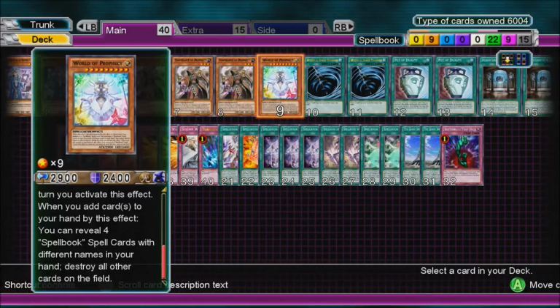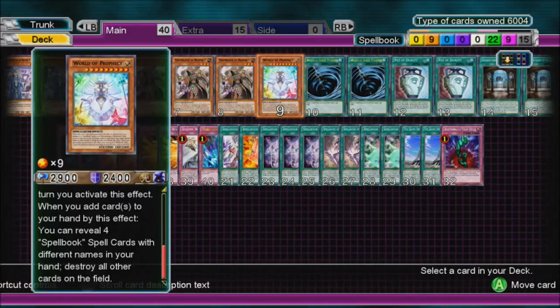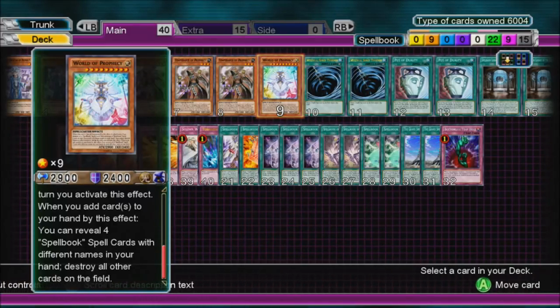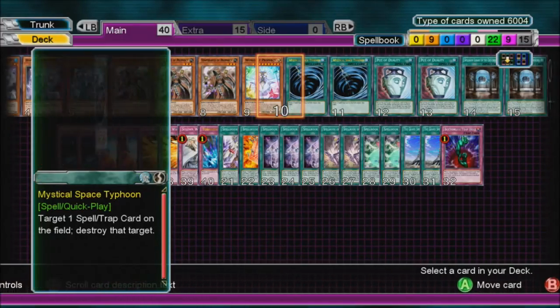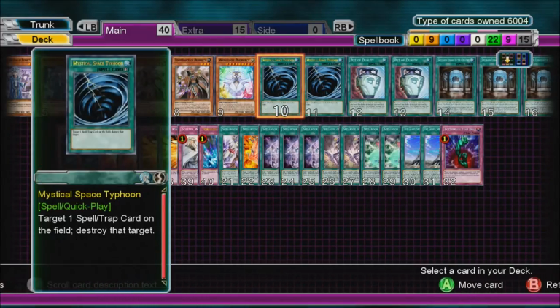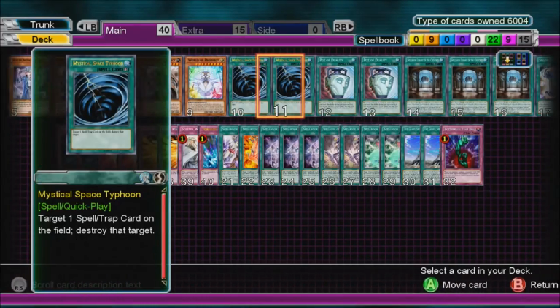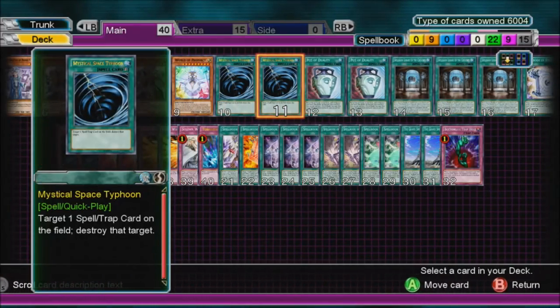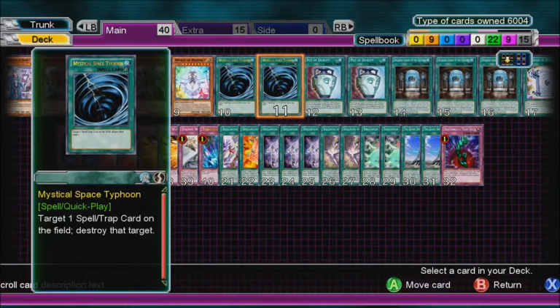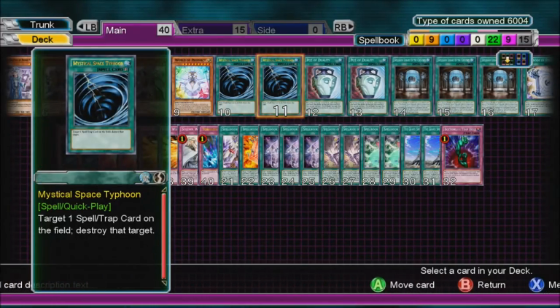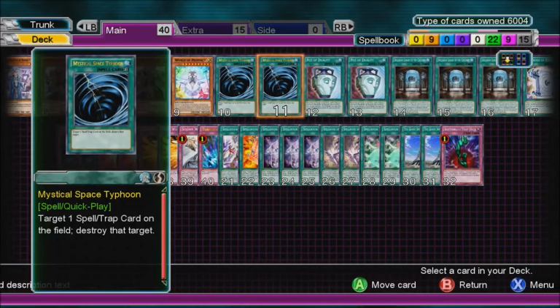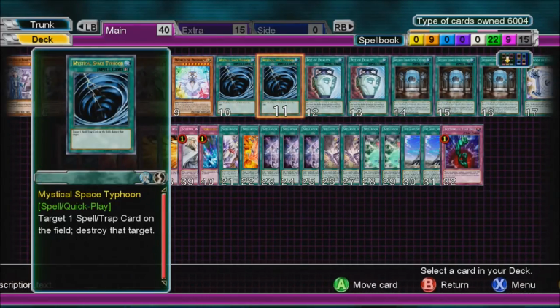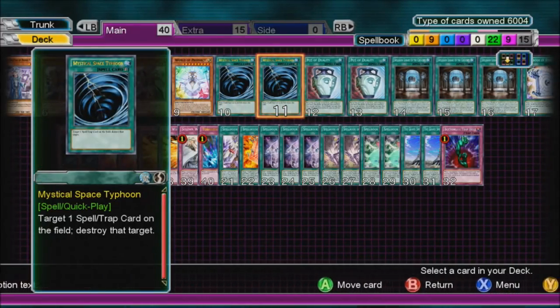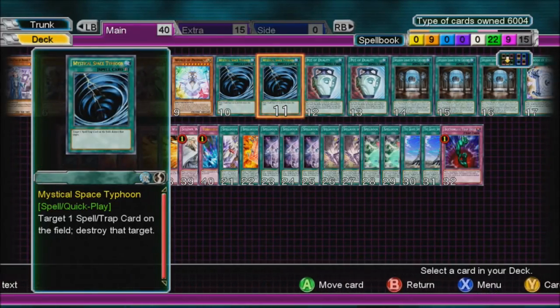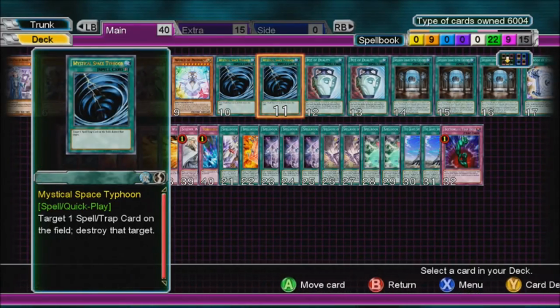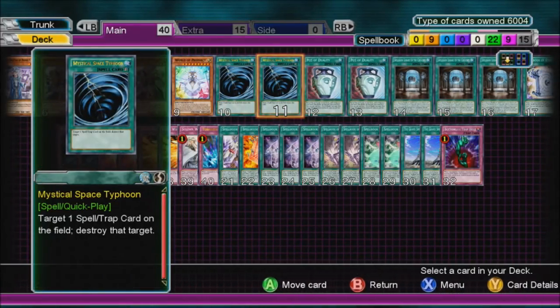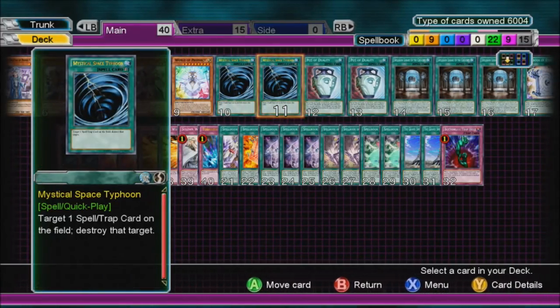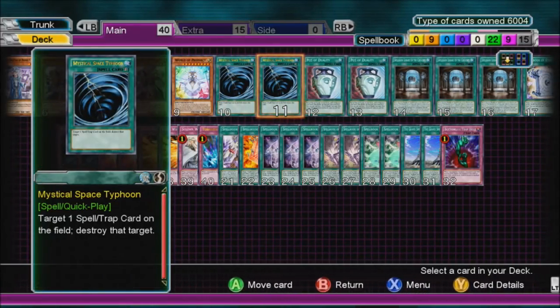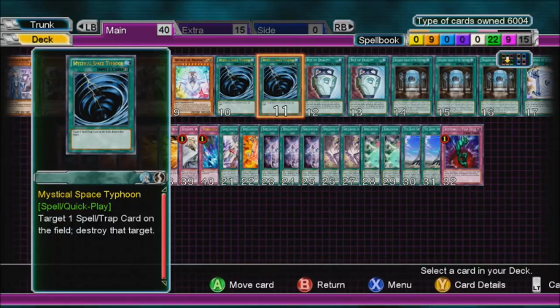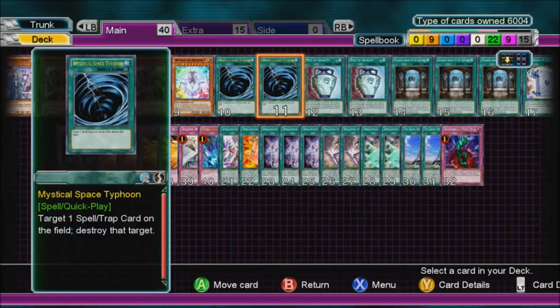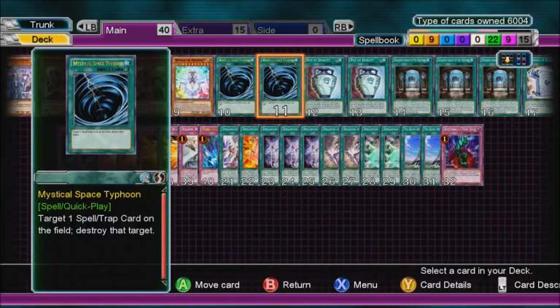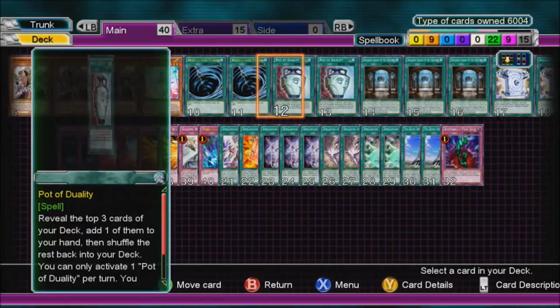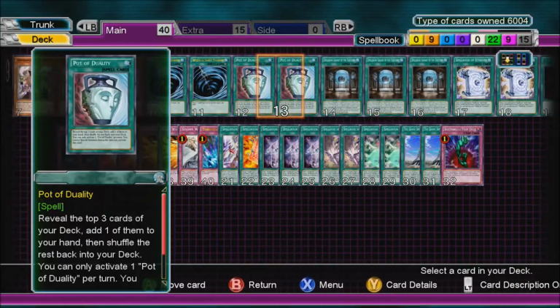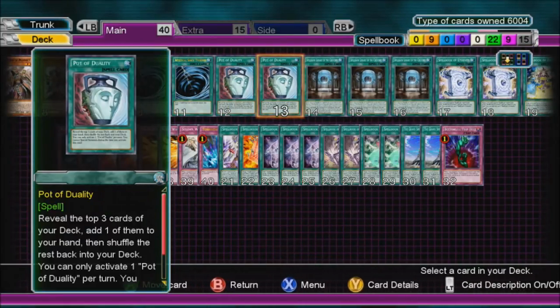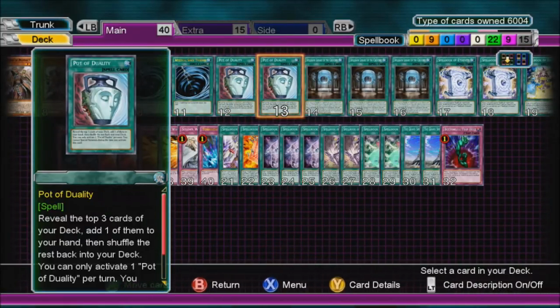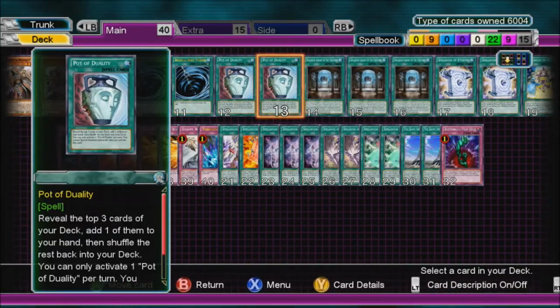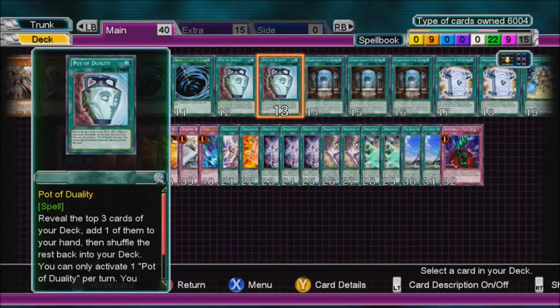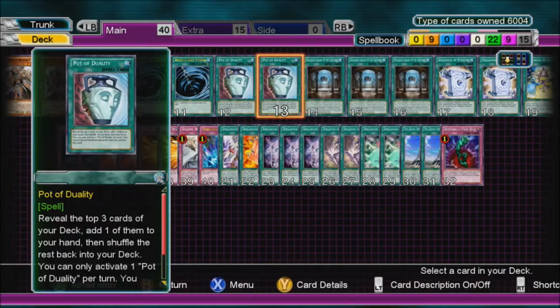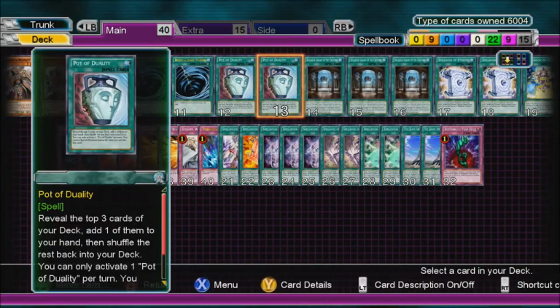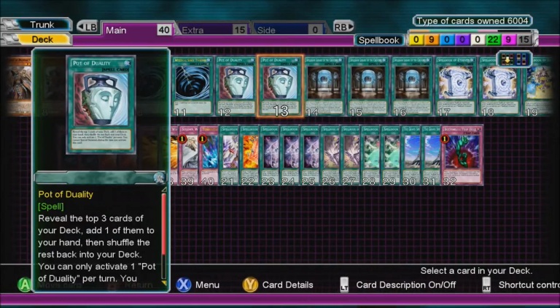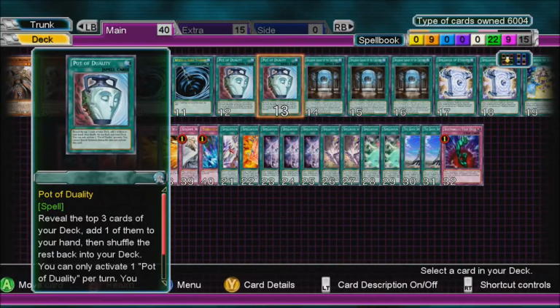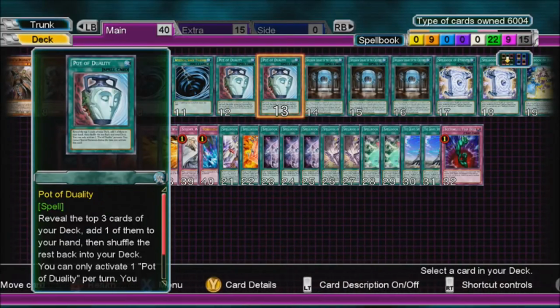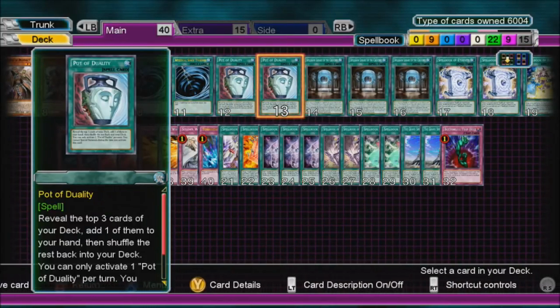Two Mystical Space Typhoon — it destroys Spell and Trap cards. It's a good plus because you don't need to Special Summon.